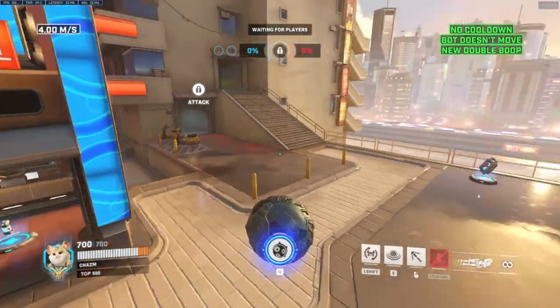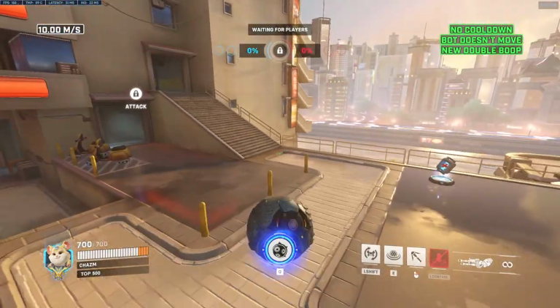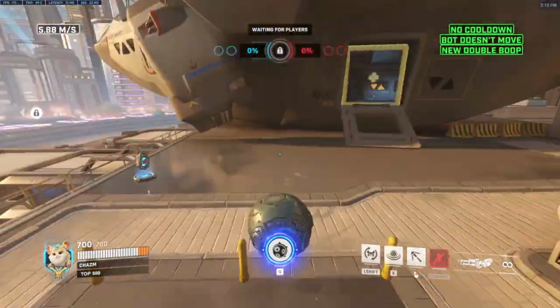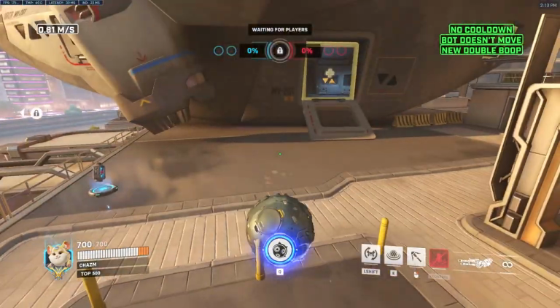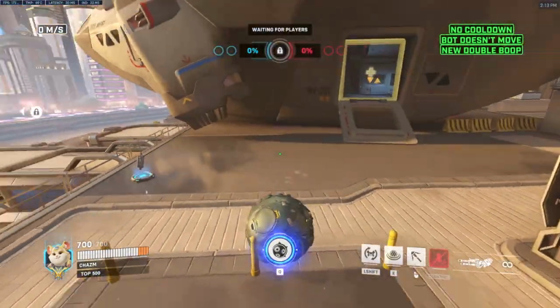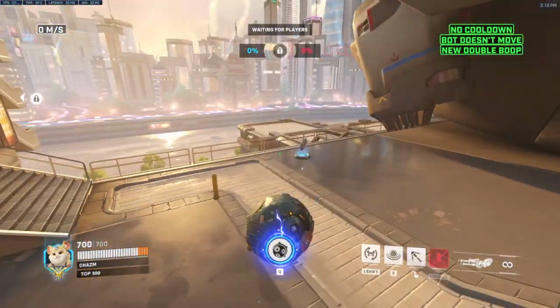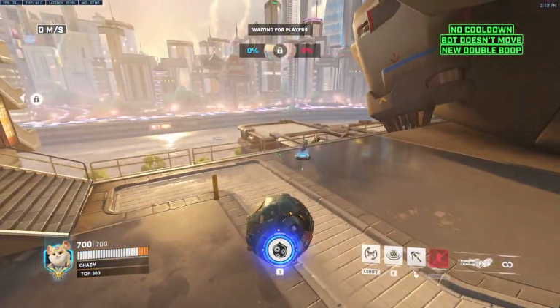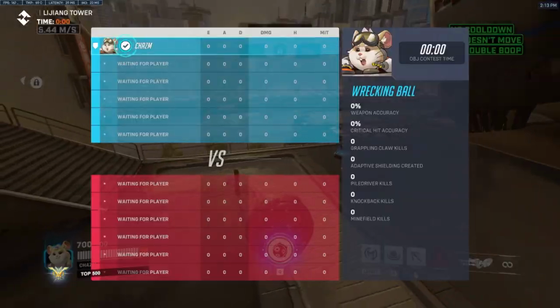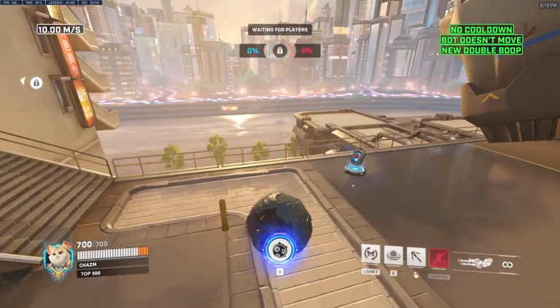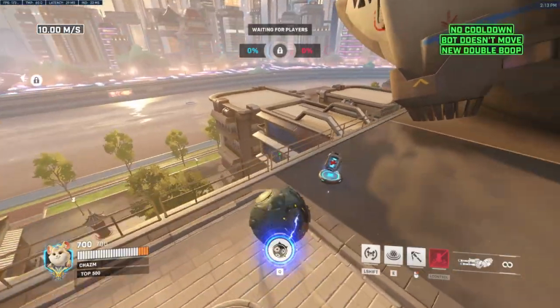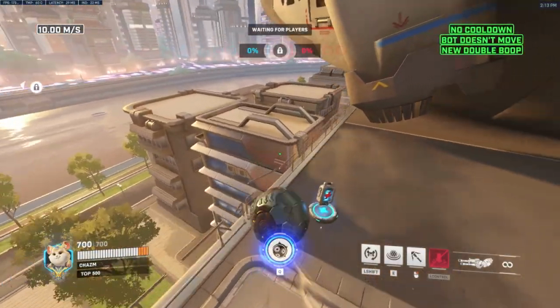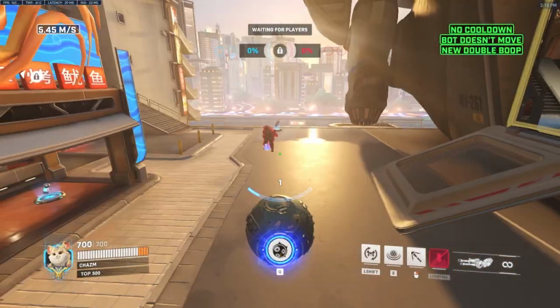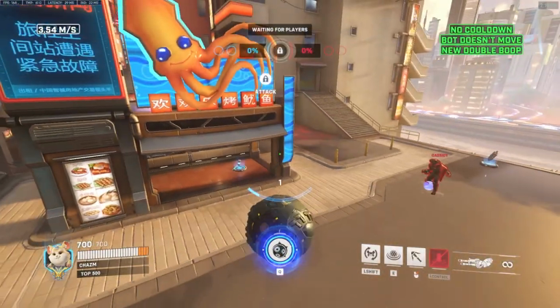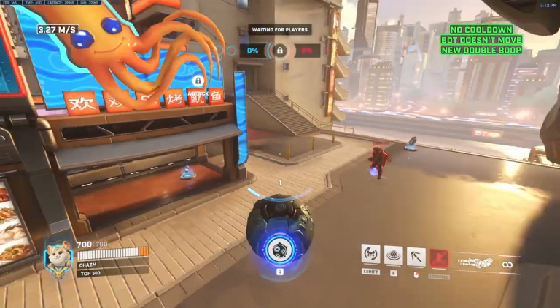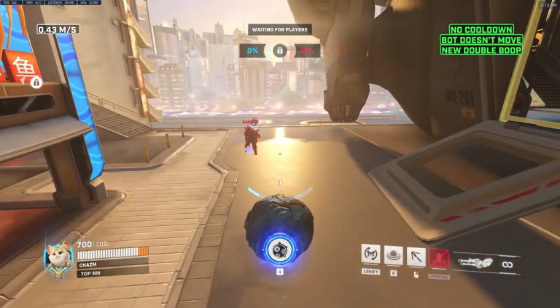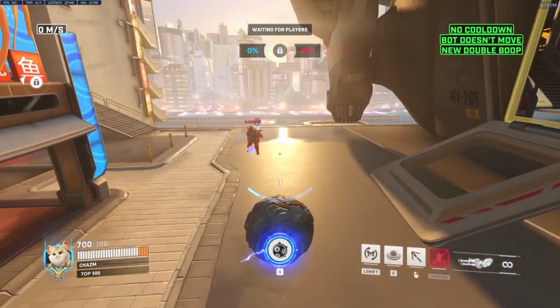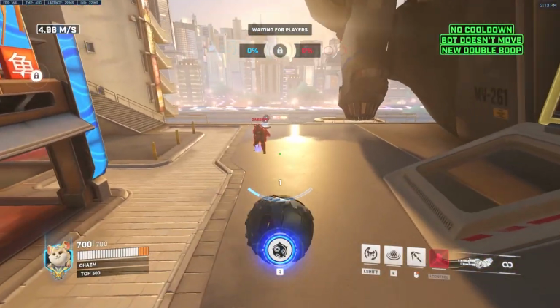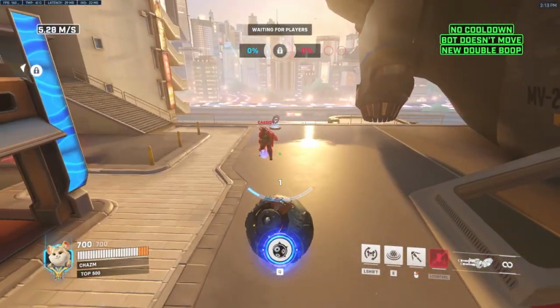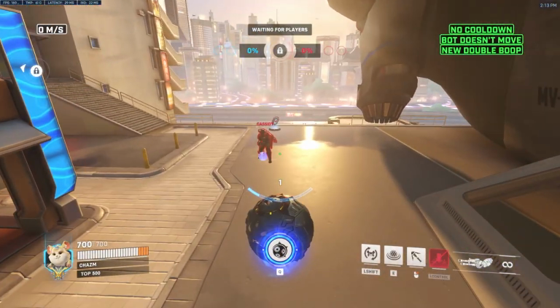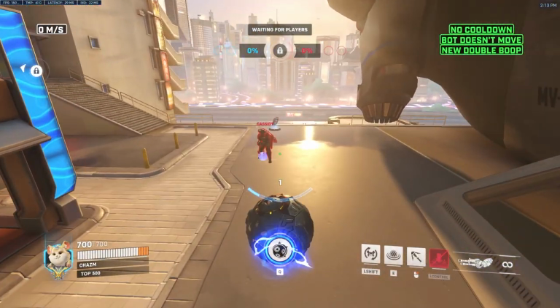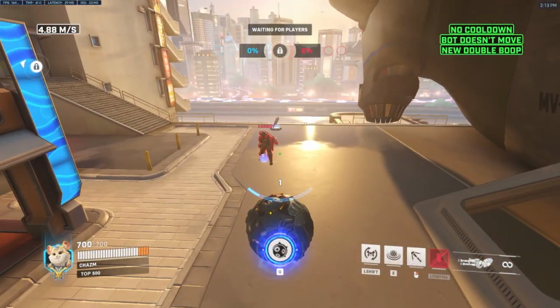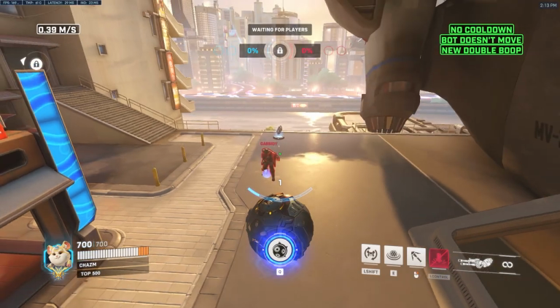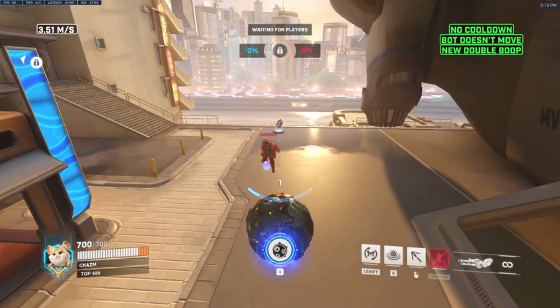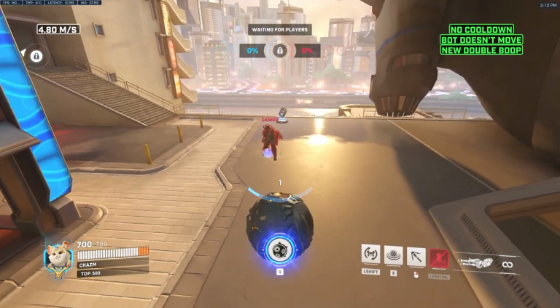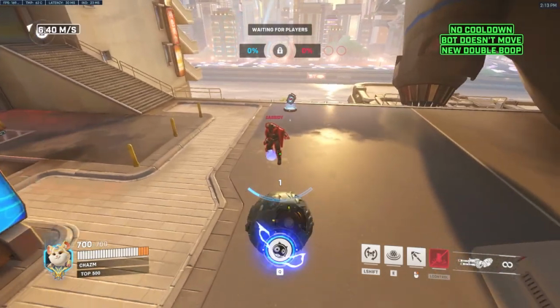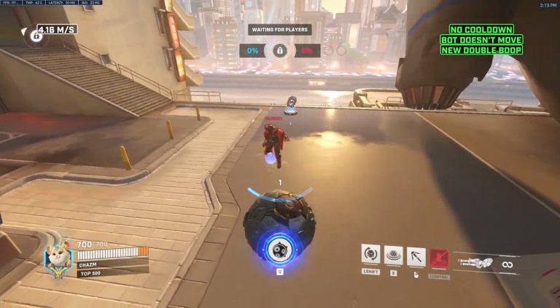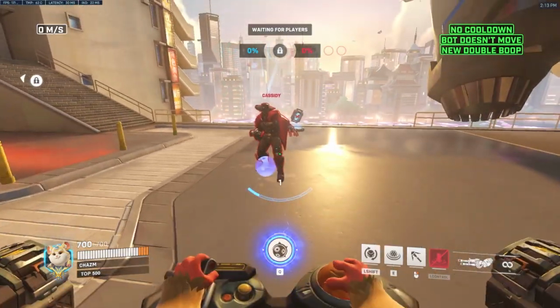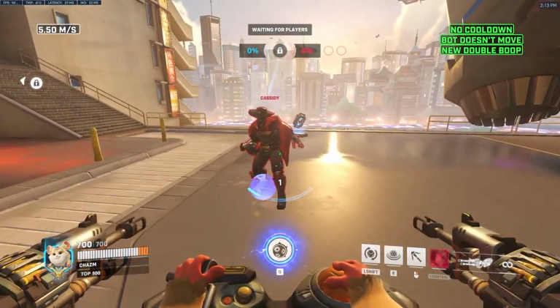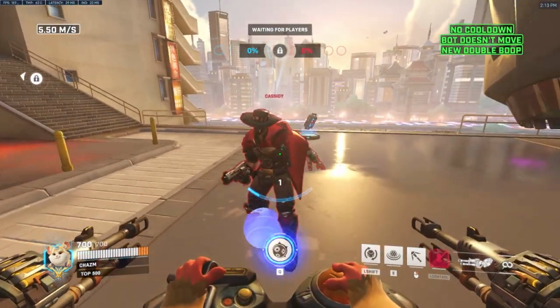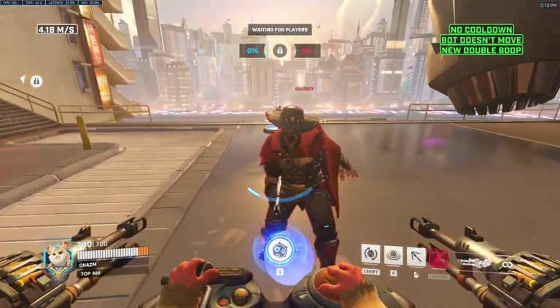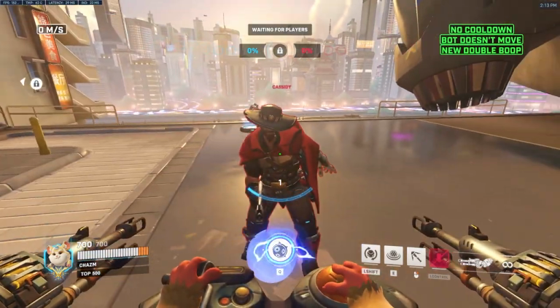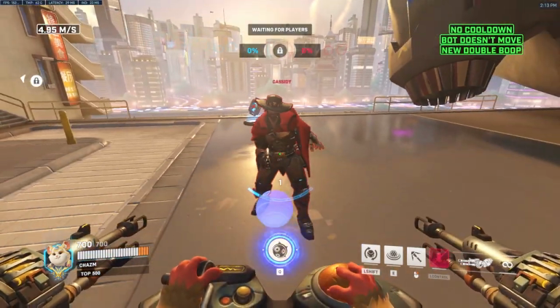Alright, Lijiang Tower map guide, let's go. To use the code that I'm using, you can go to the description. You just paste it in the workshop and custom game.